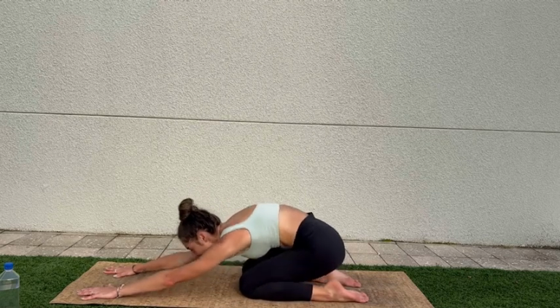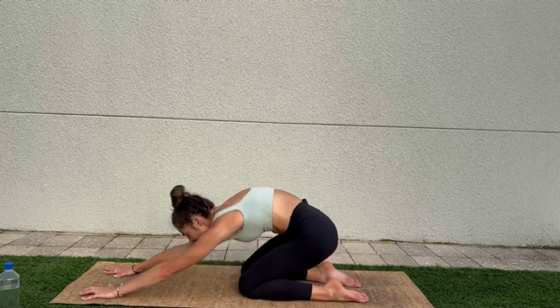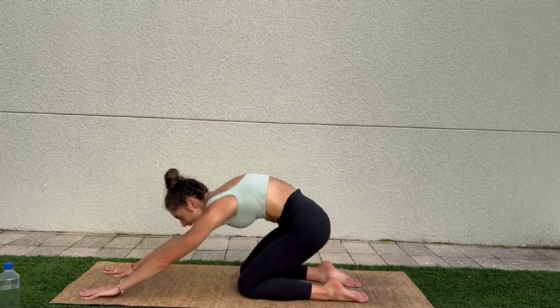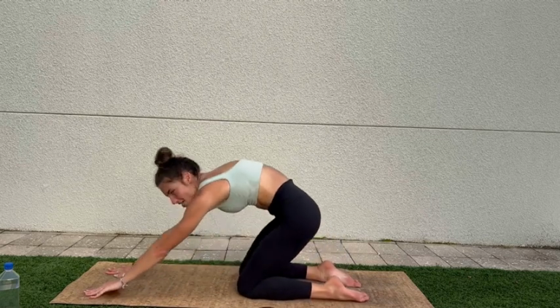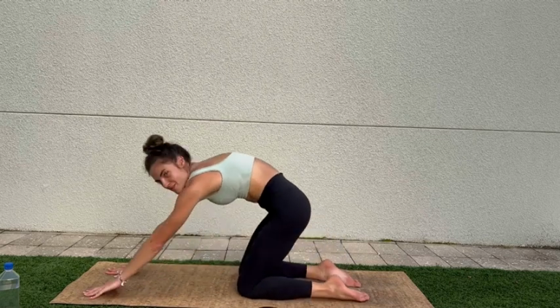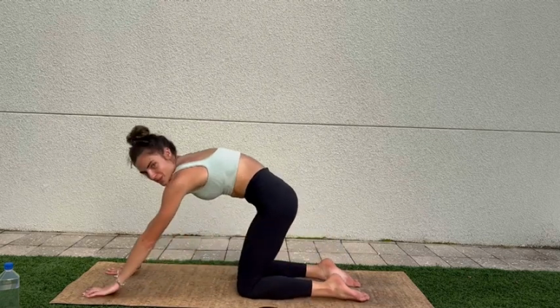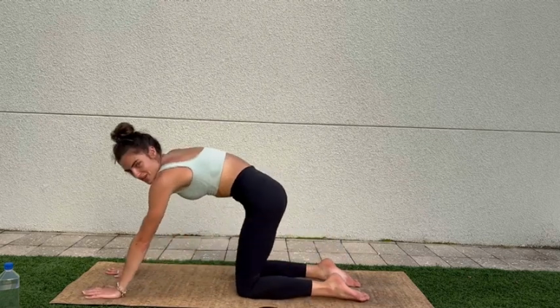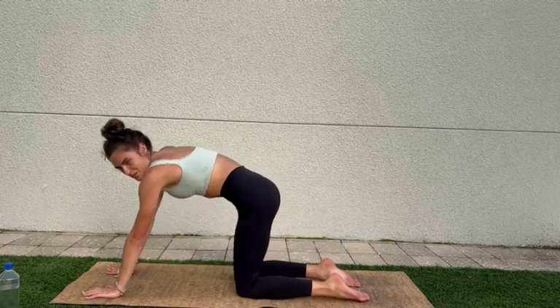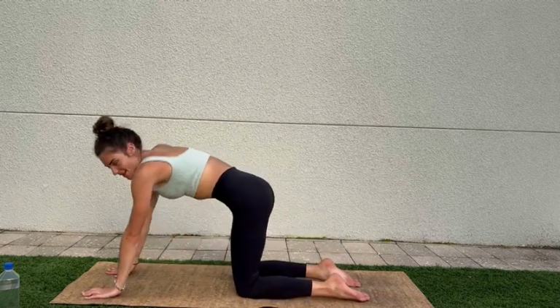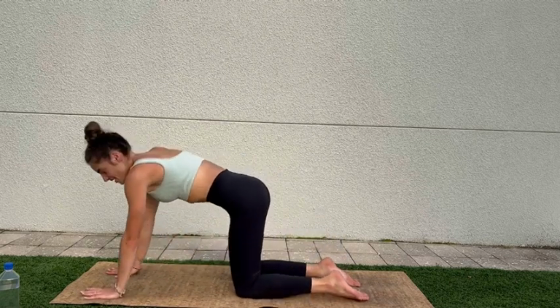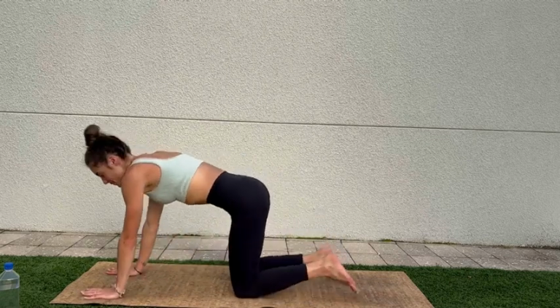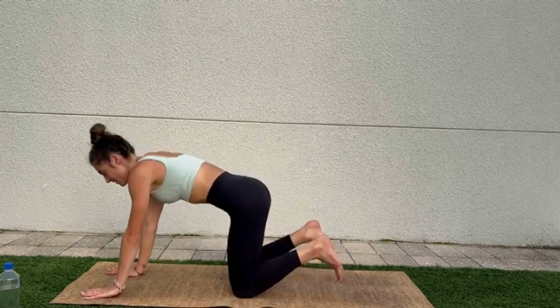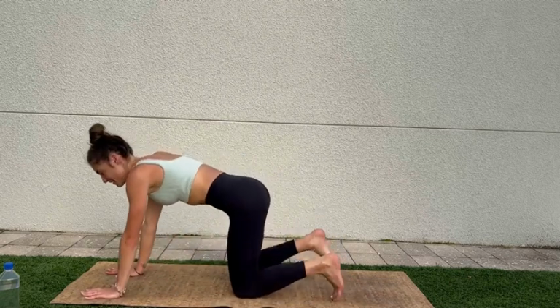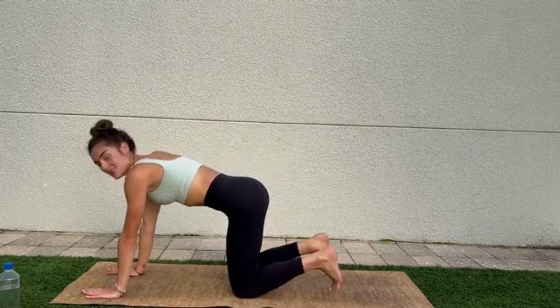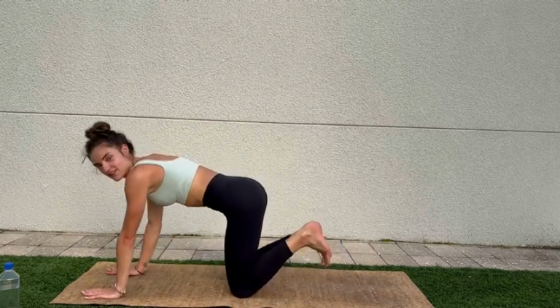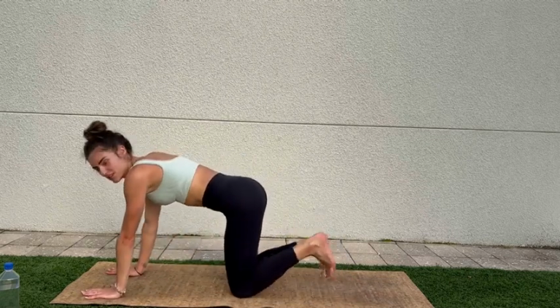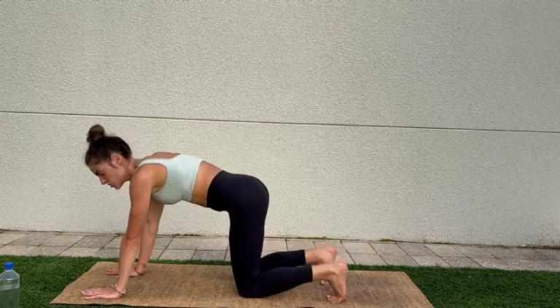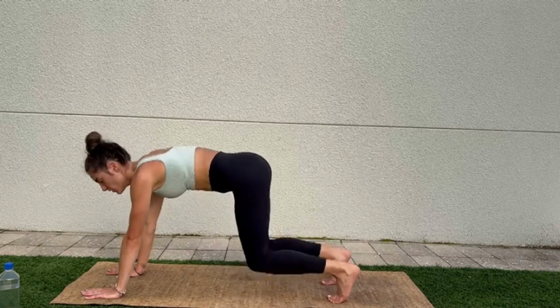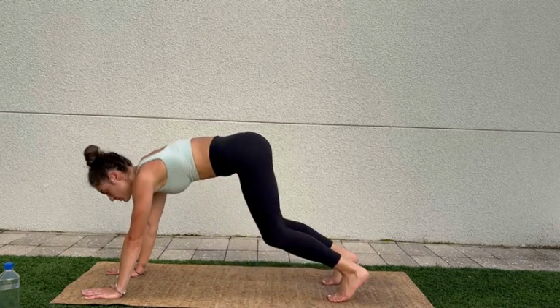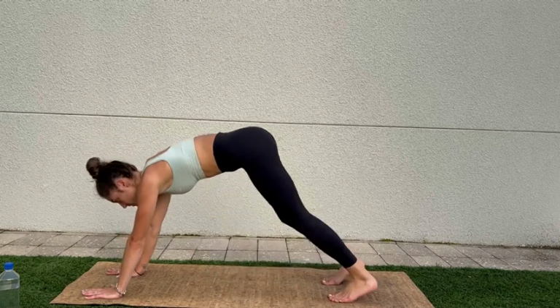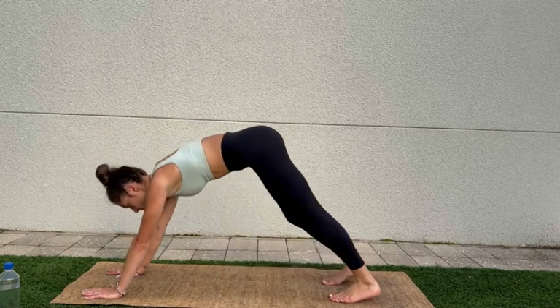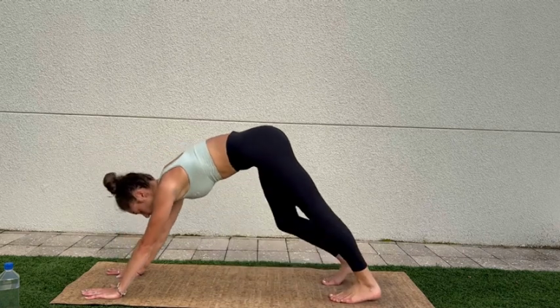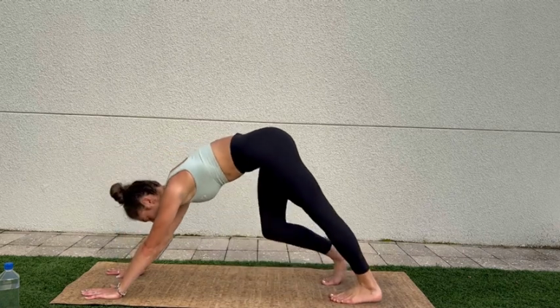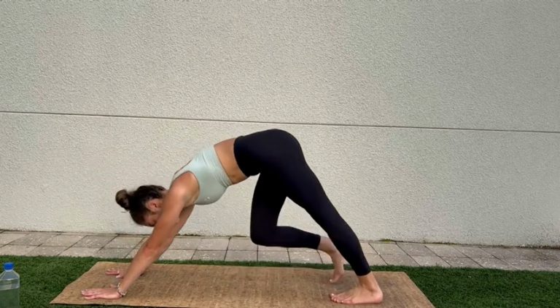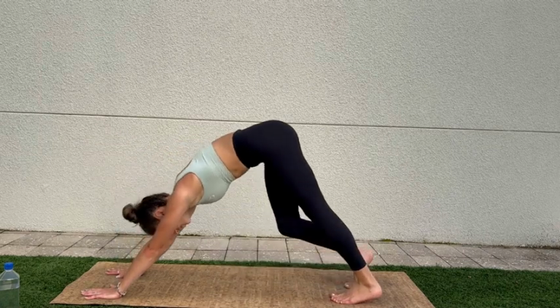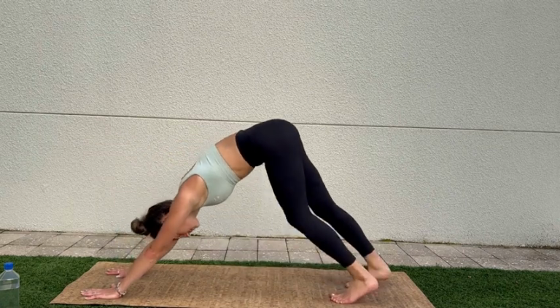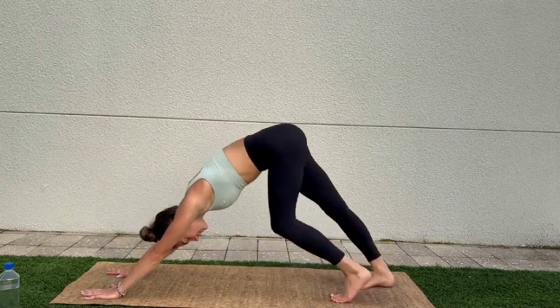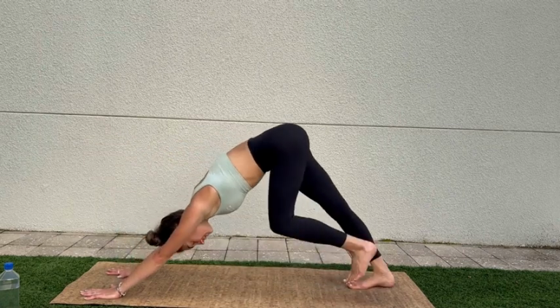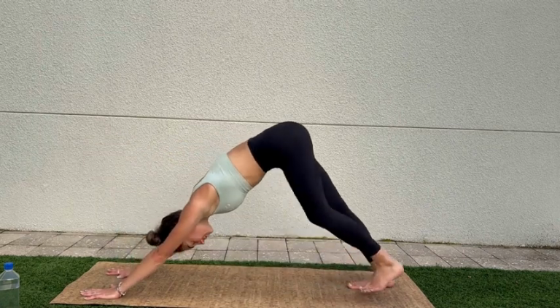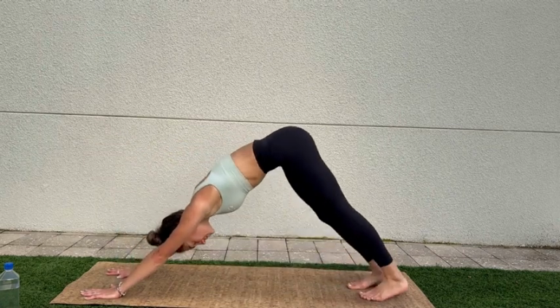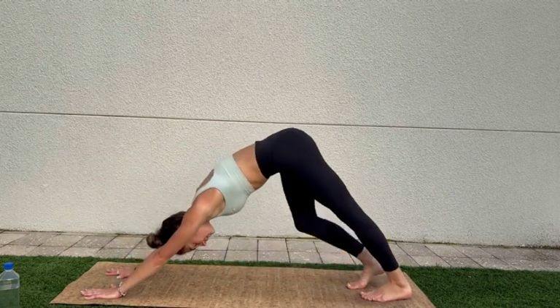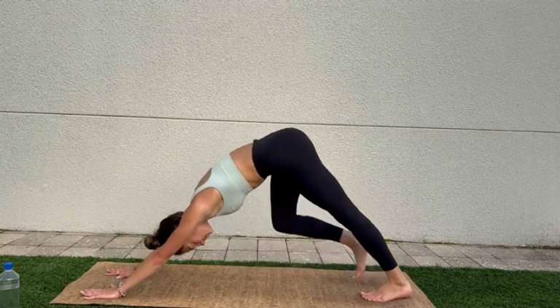Coming back down, lowering the knees, giving ourselves a little bit of a break — maybe sending the hips back. And then we come back up, tucking the toes, downward dog, sending the hips up.